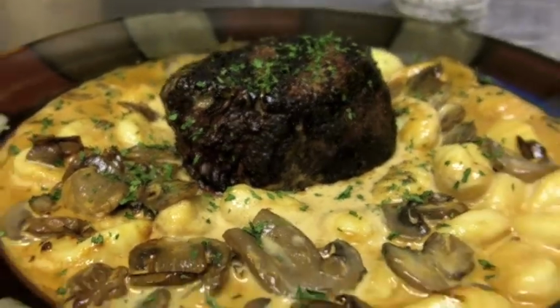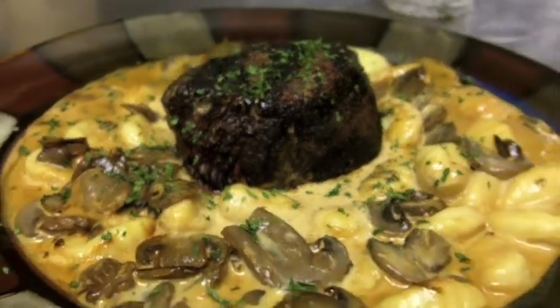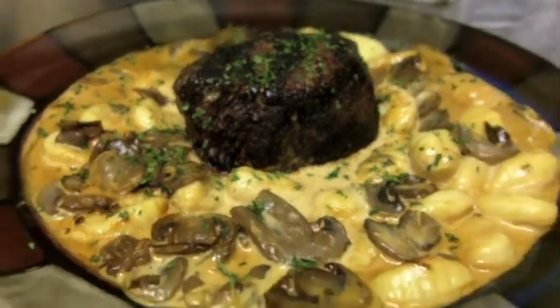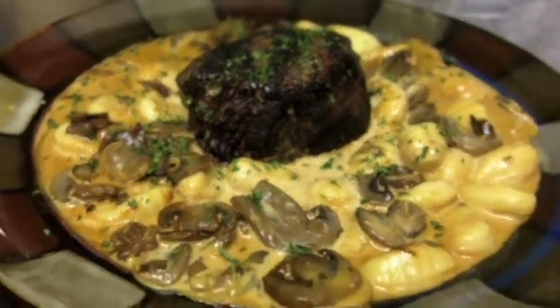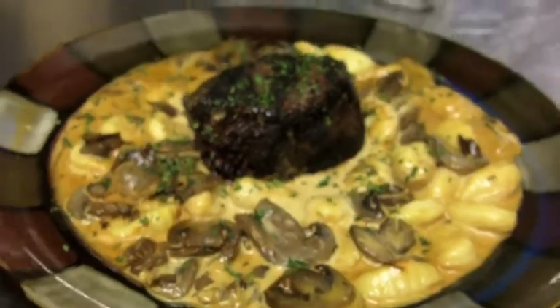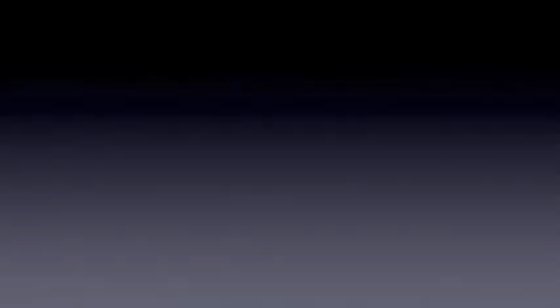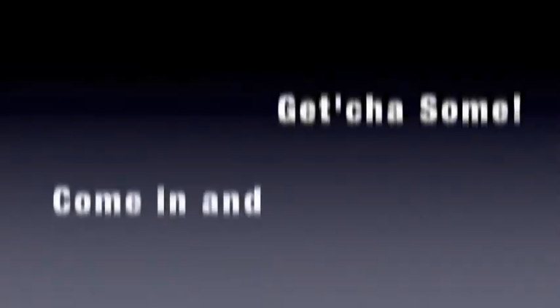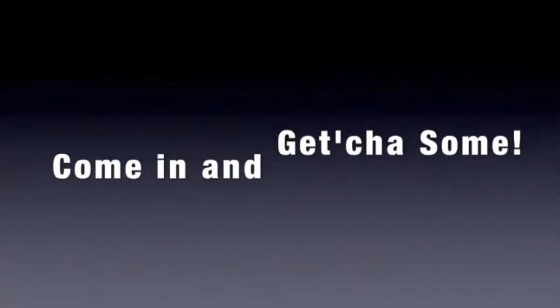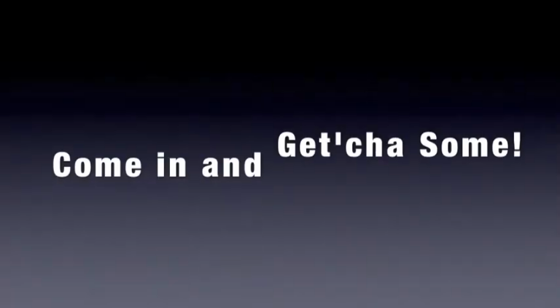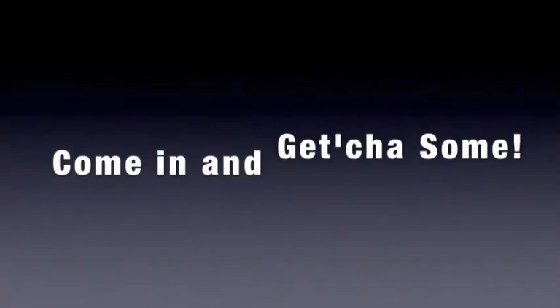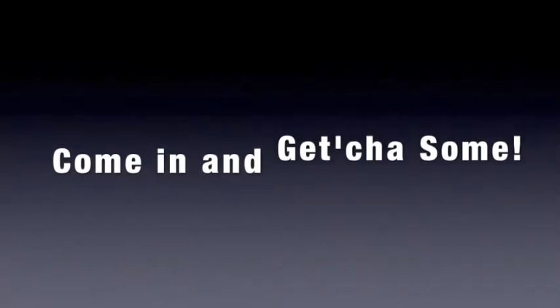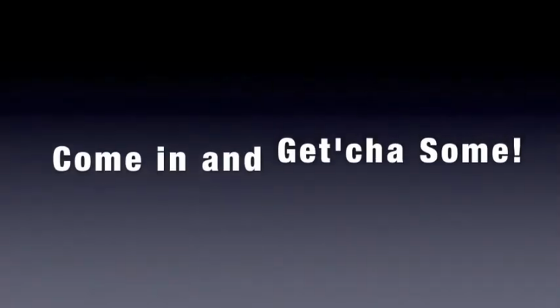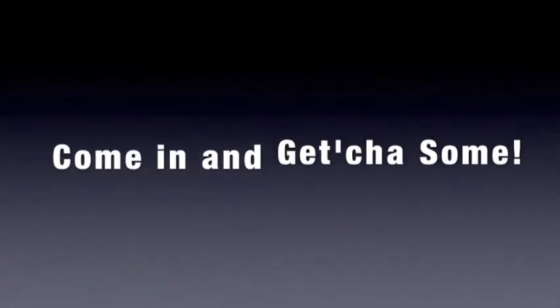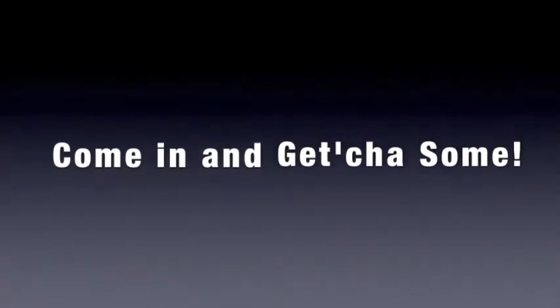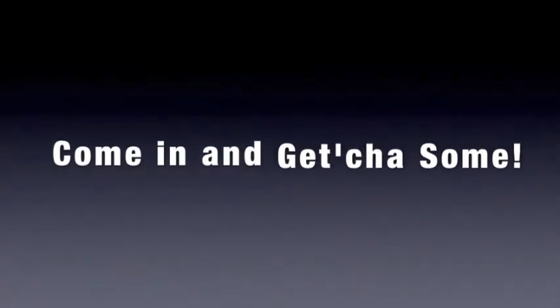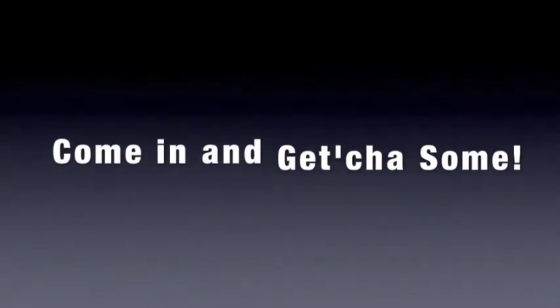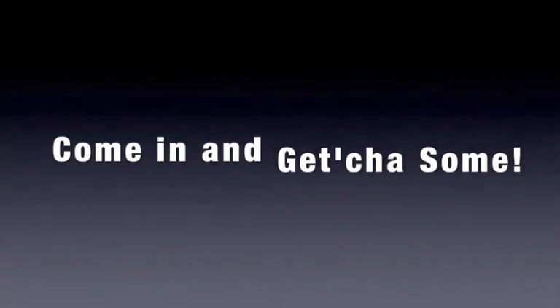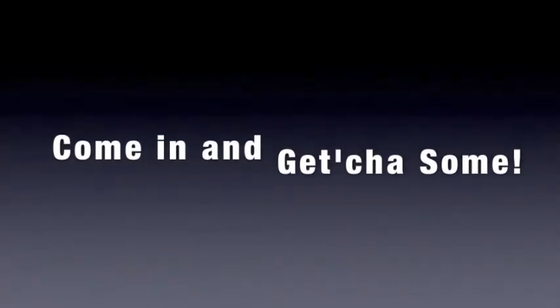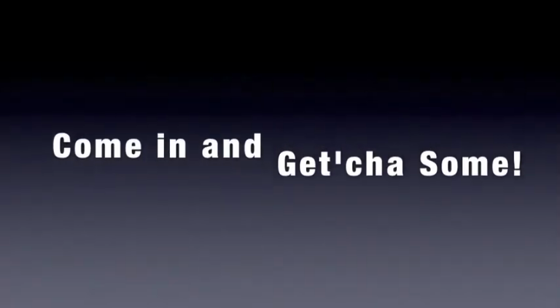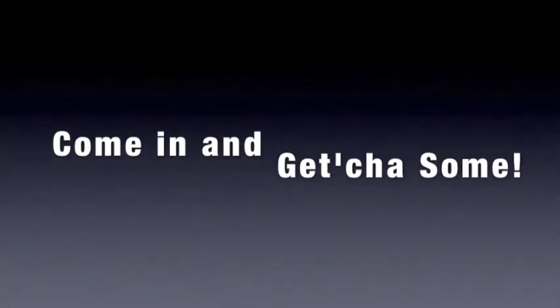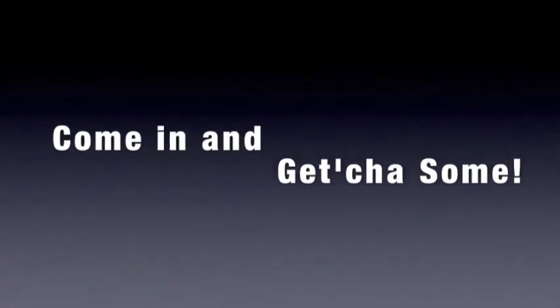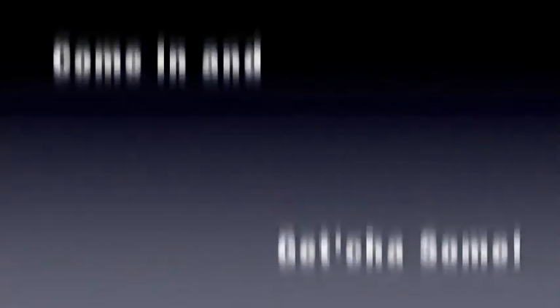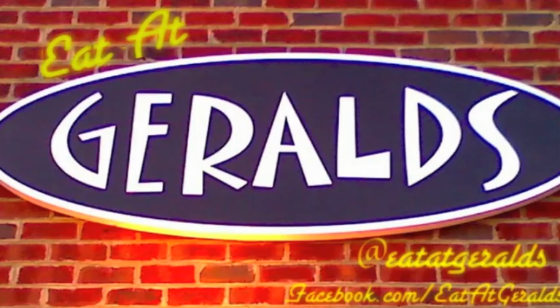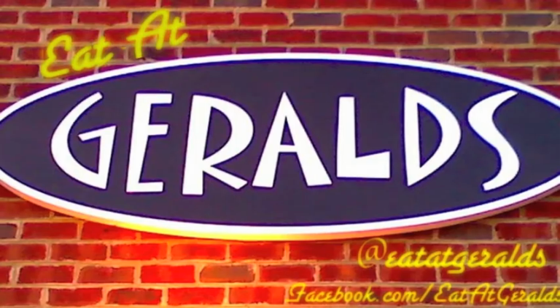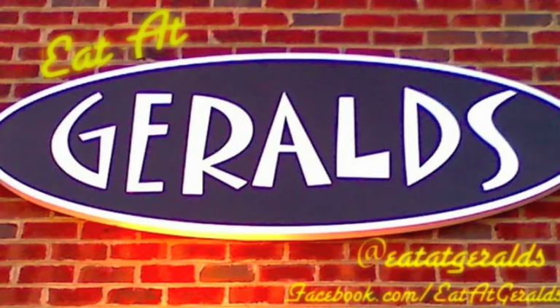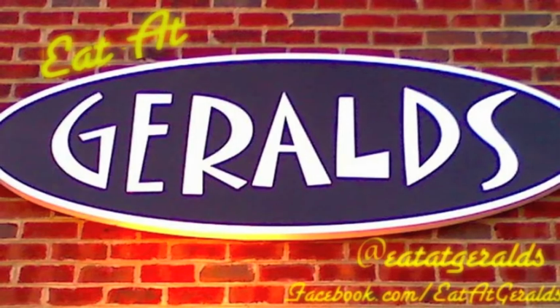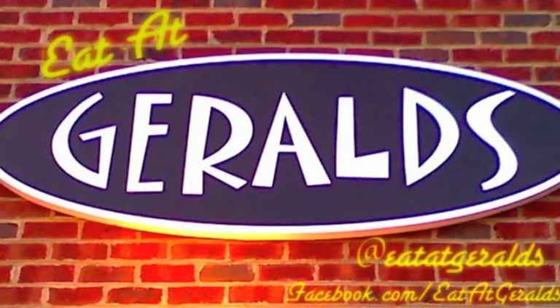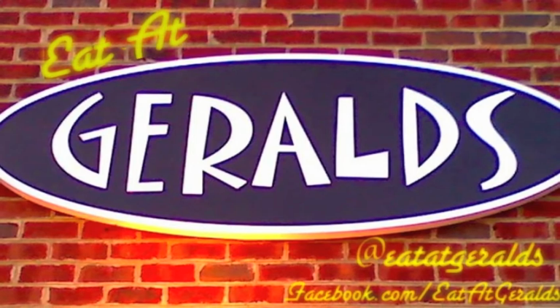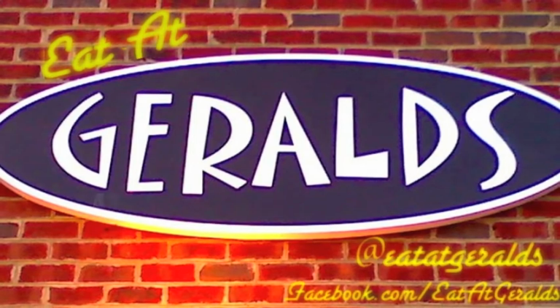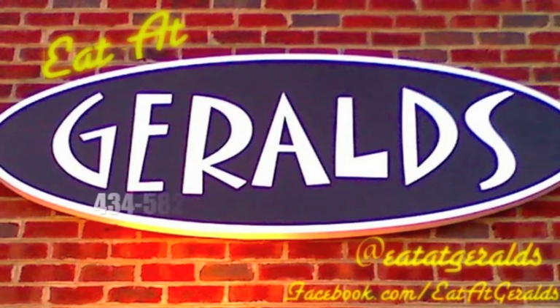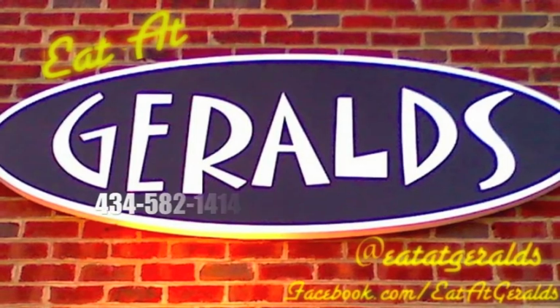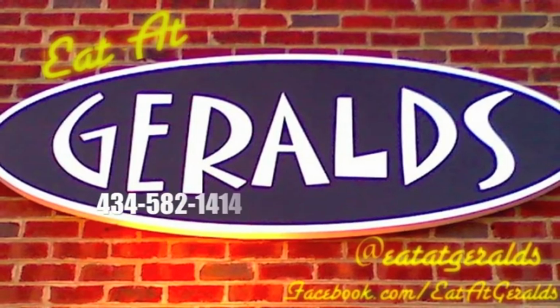So just come in and get you some. We look forward to seeing you and serving you. Come eat at Gerald's.